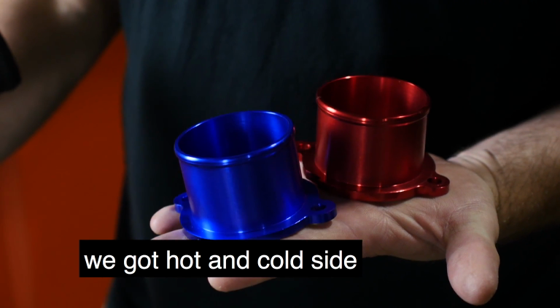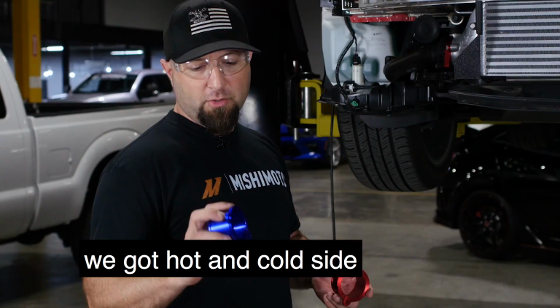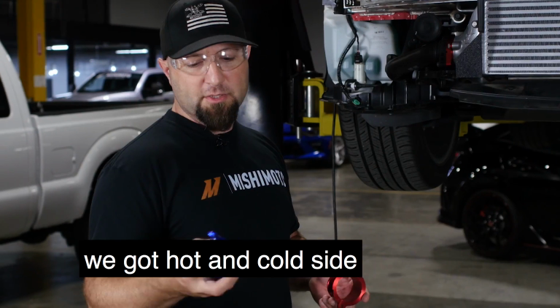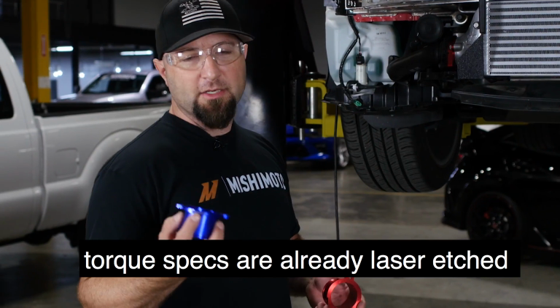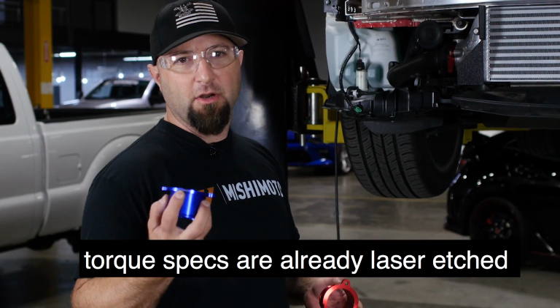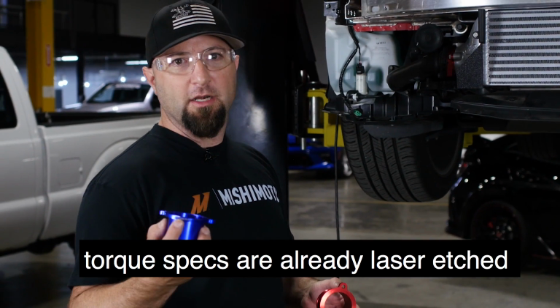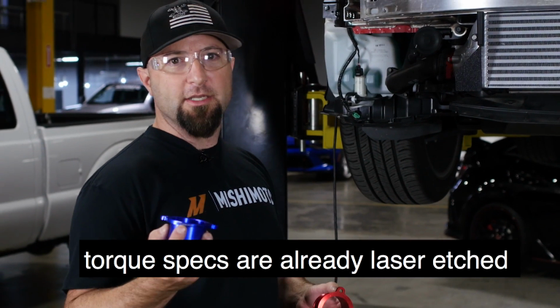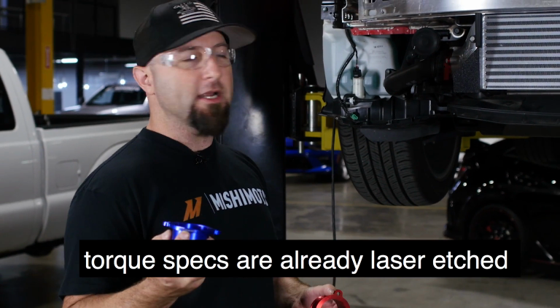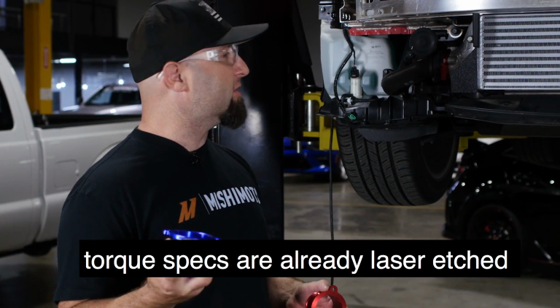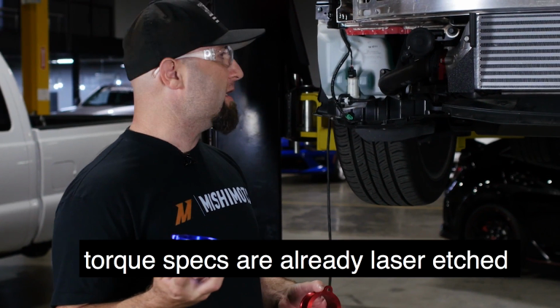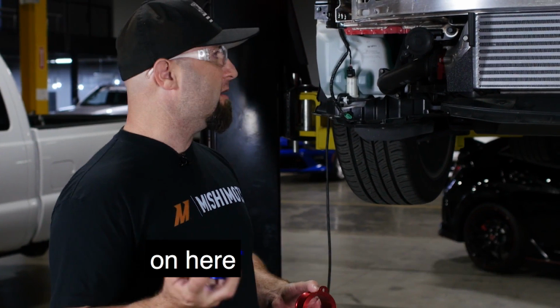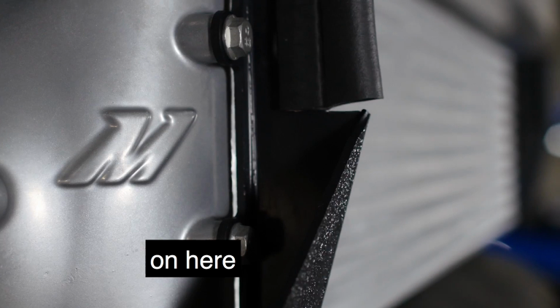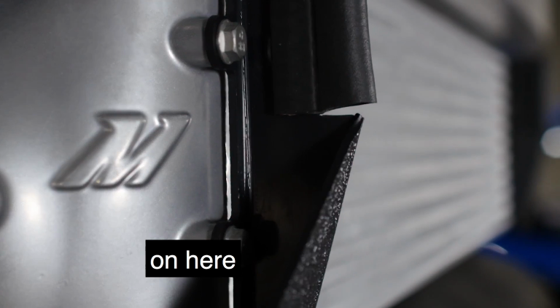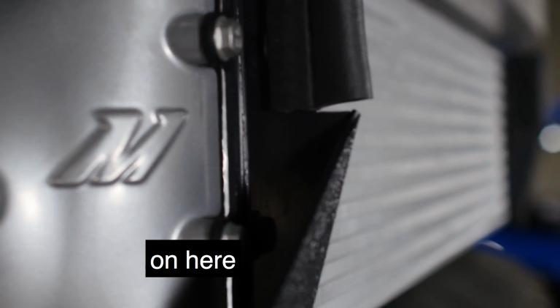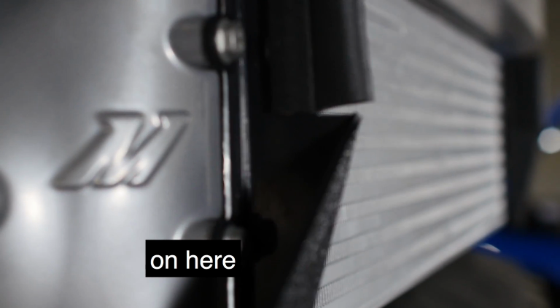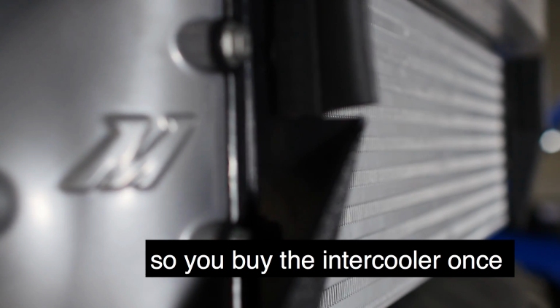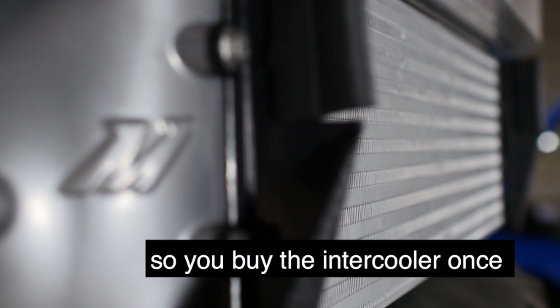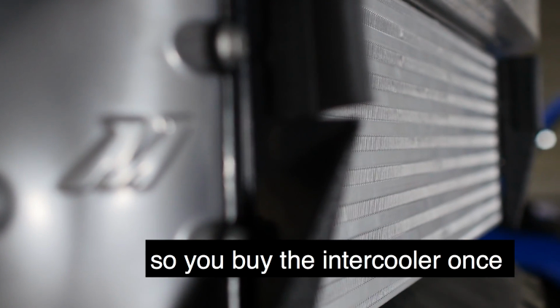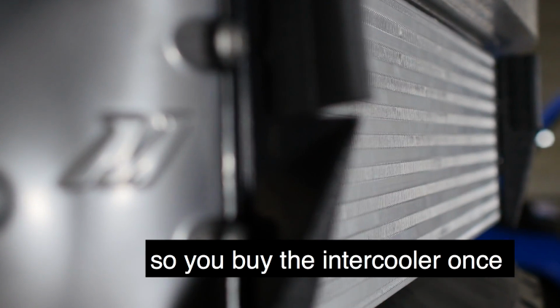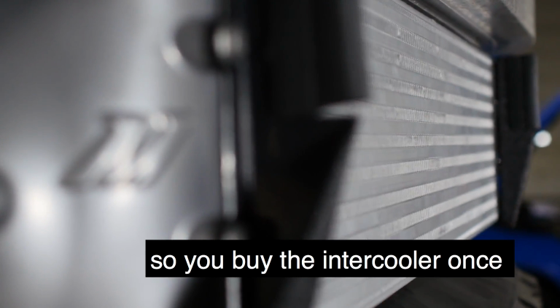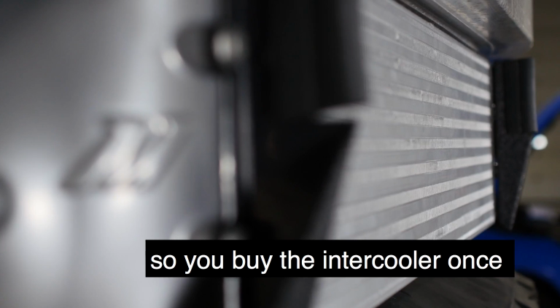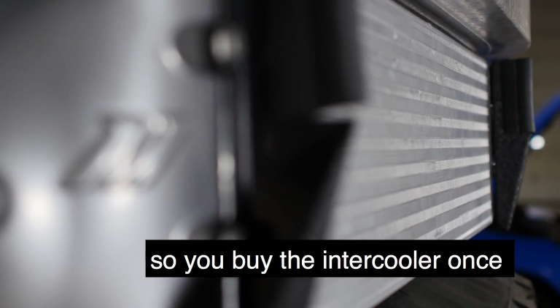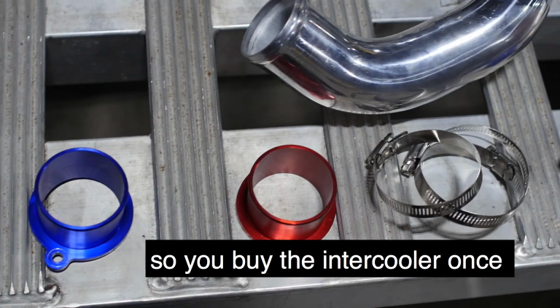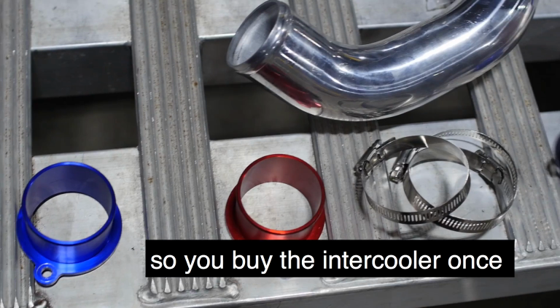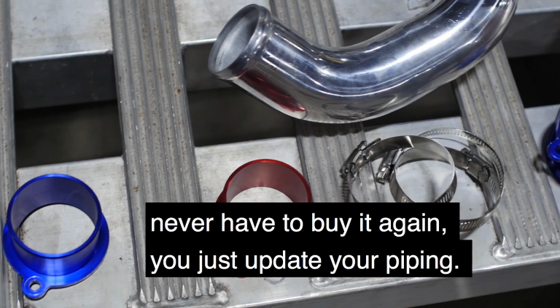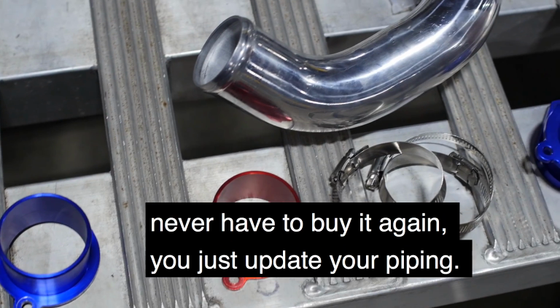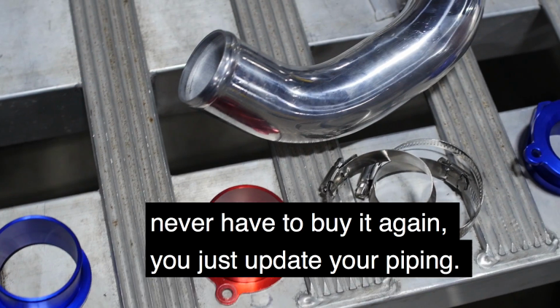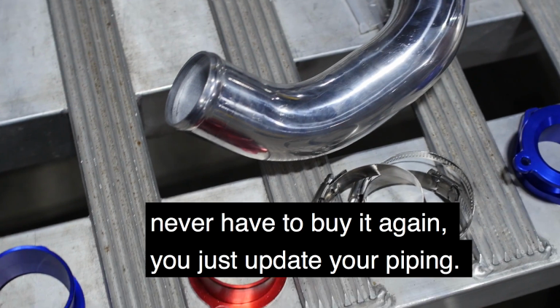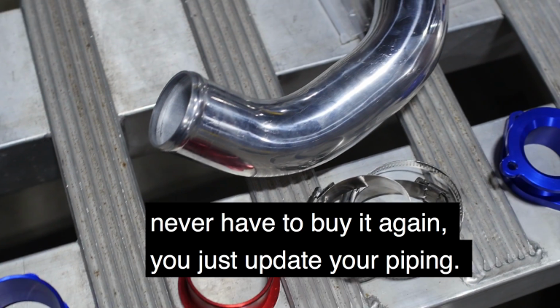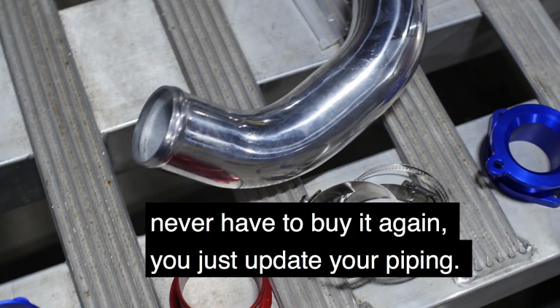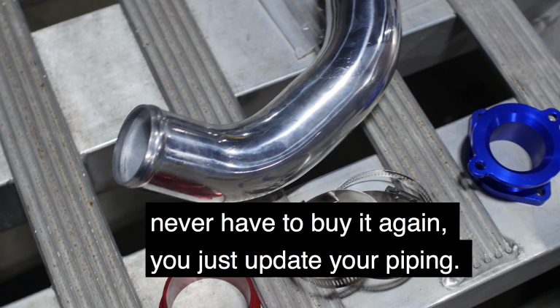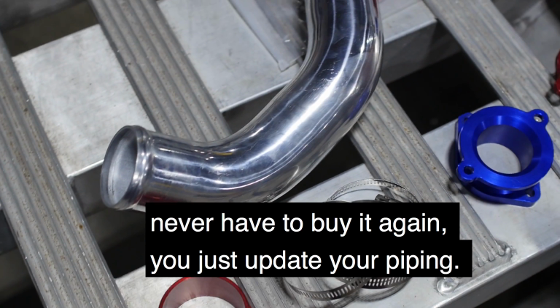Torque specs are already laser etched on here, so you buy the intercooler once and never have to buy it again — you just upgrade your piping.